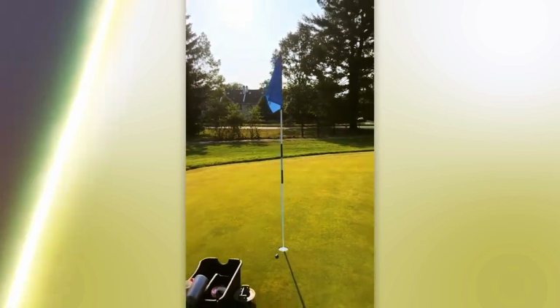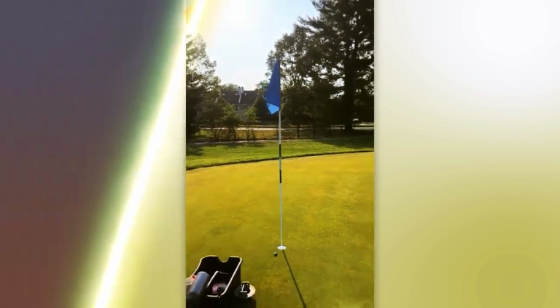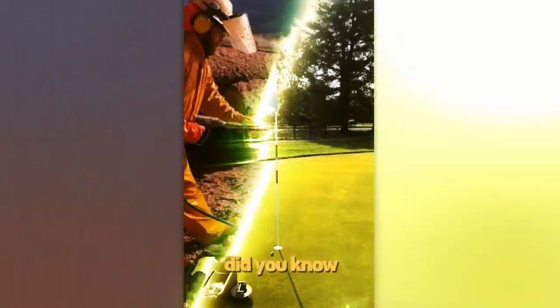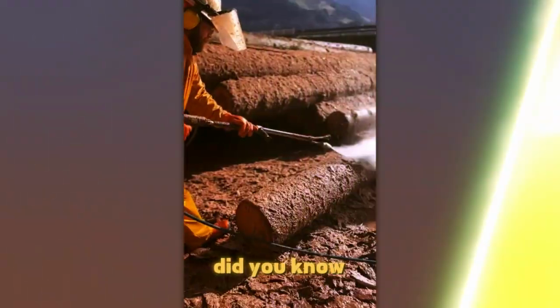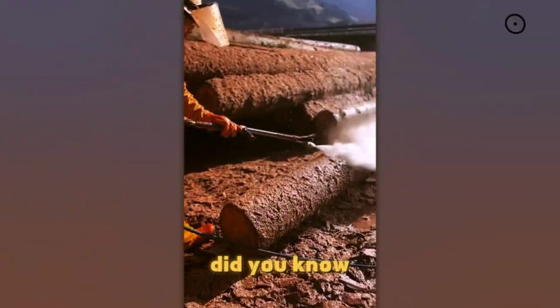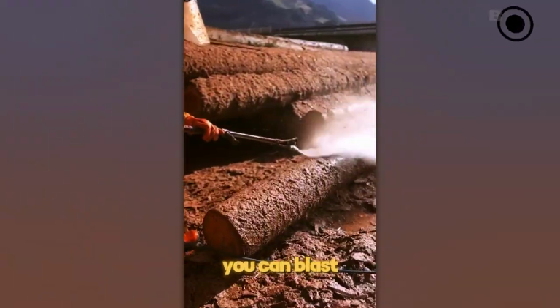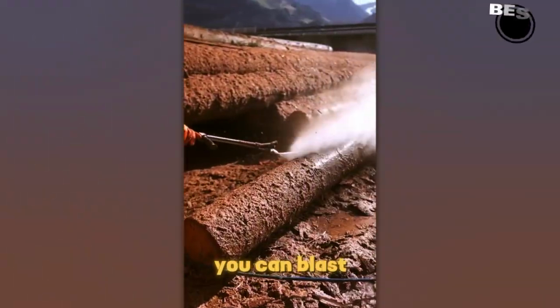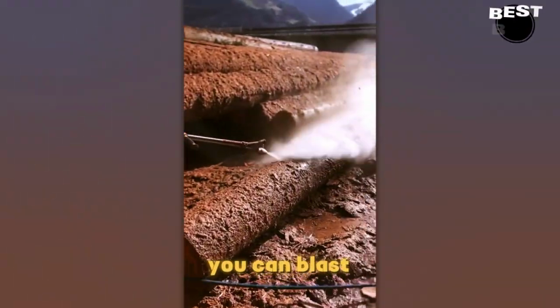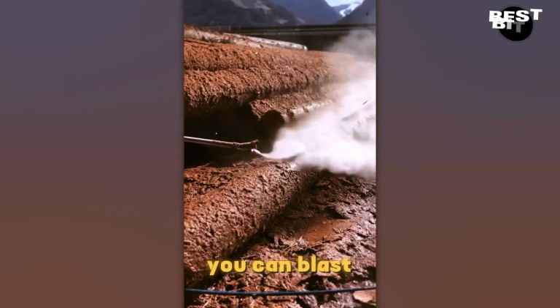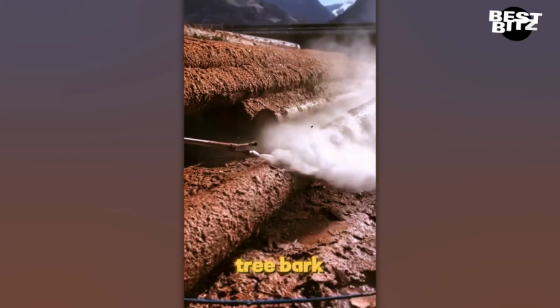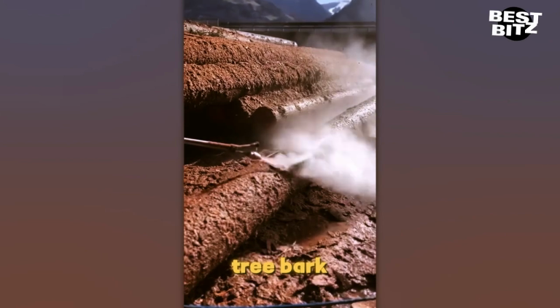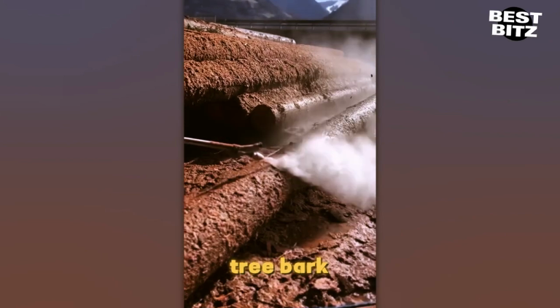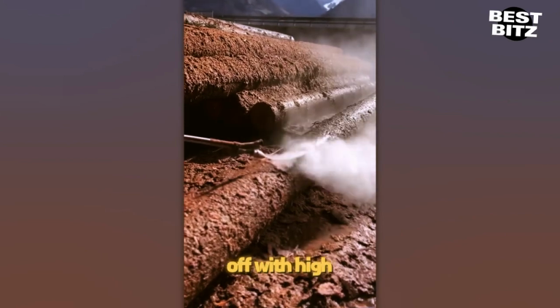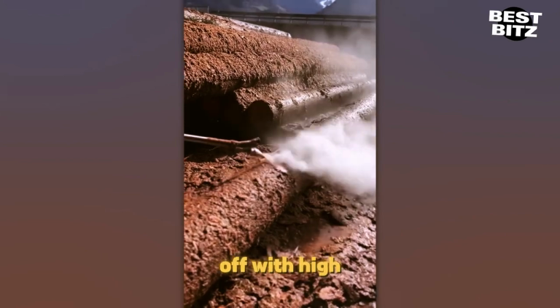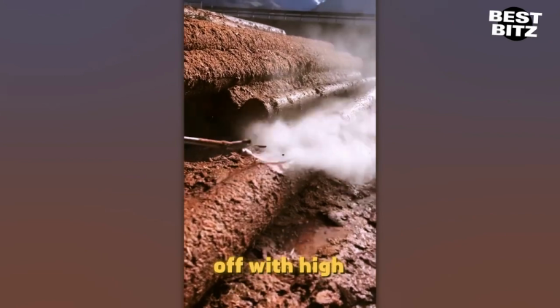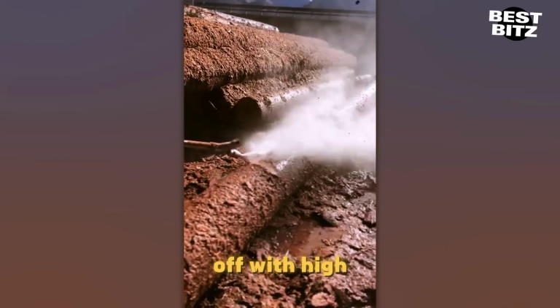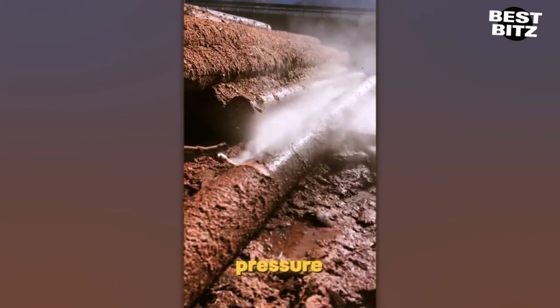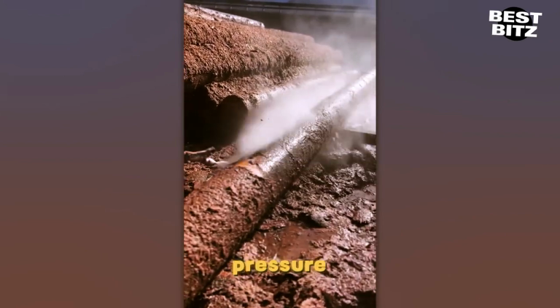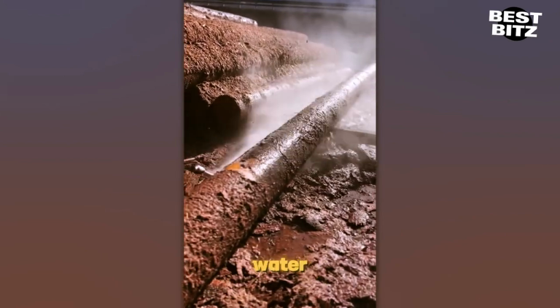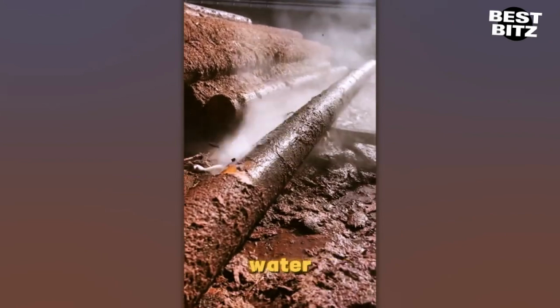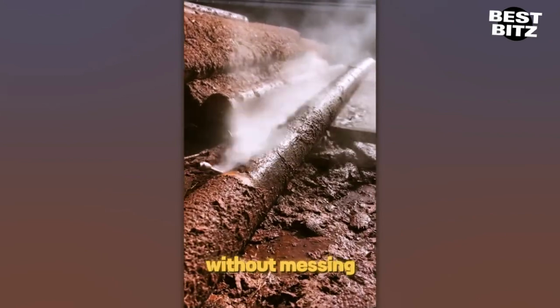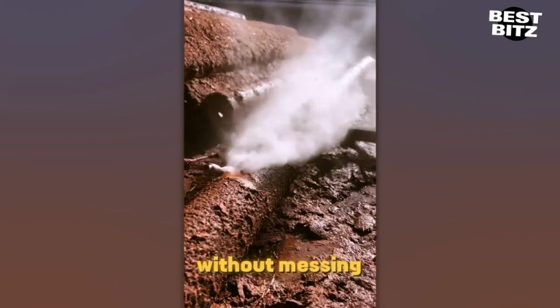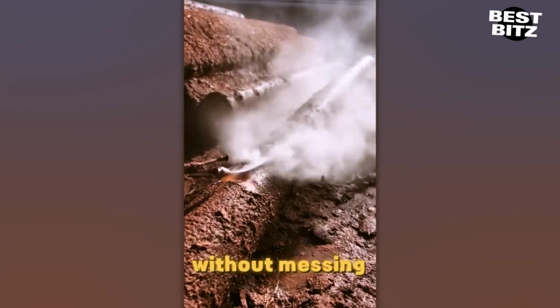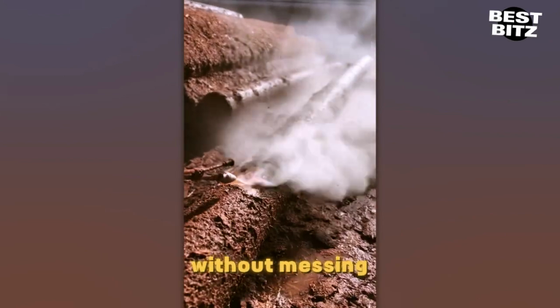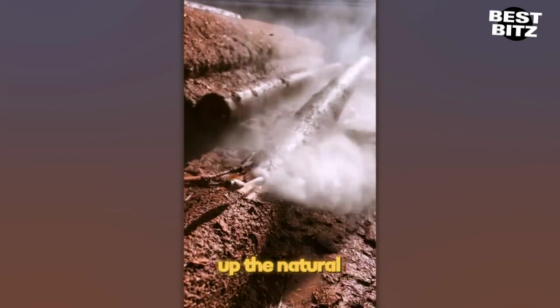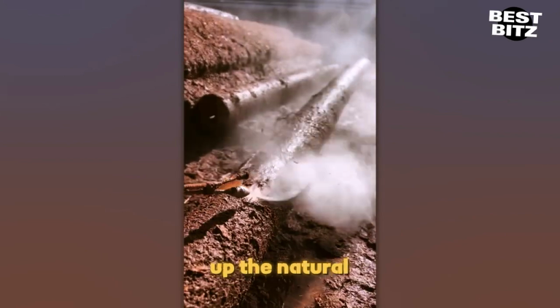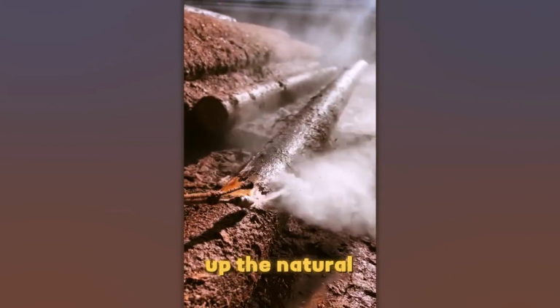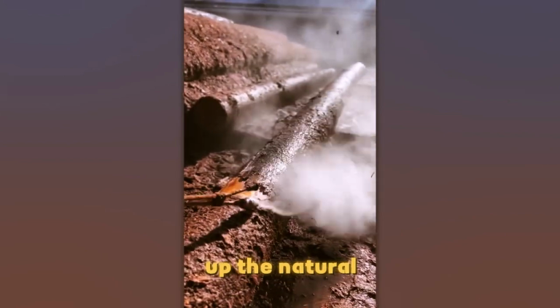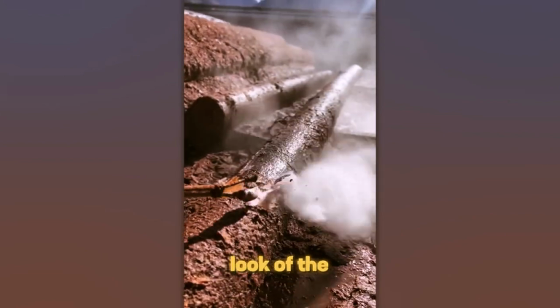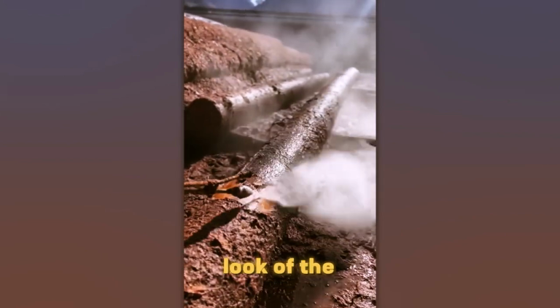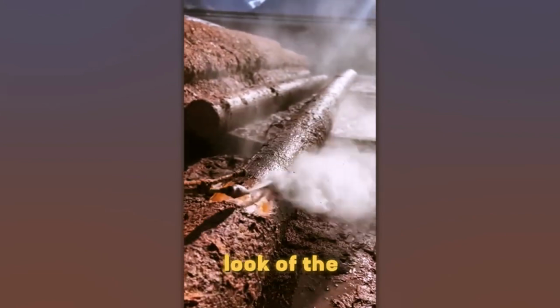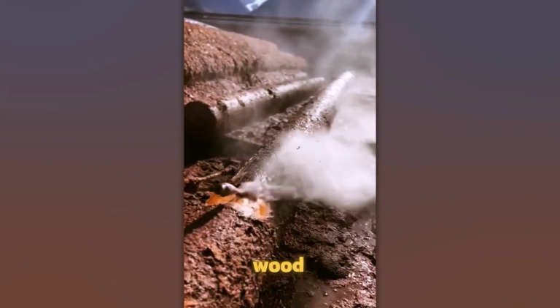Did you know you can blast tree bark off with high pressure water without messing up the natural look of the wood?